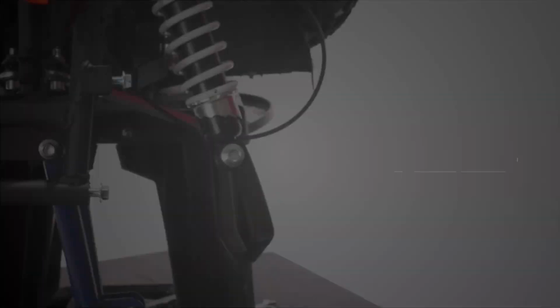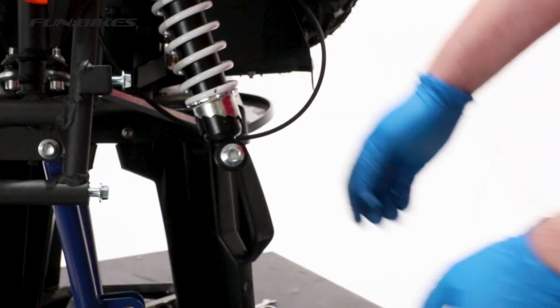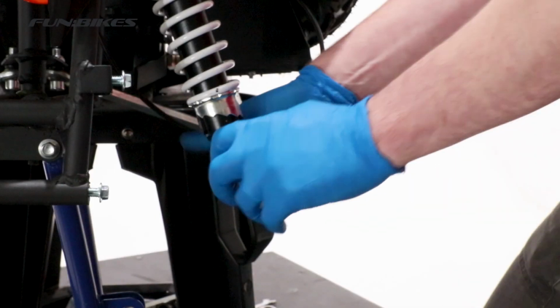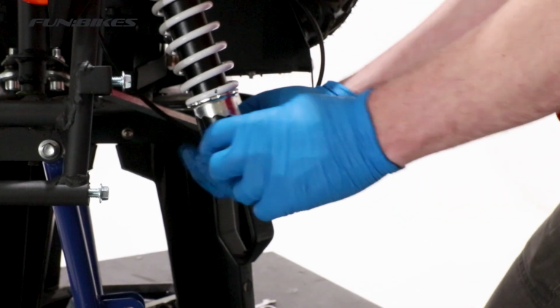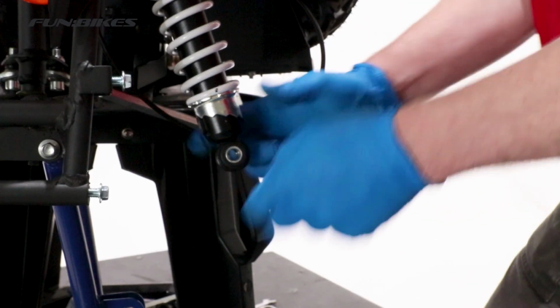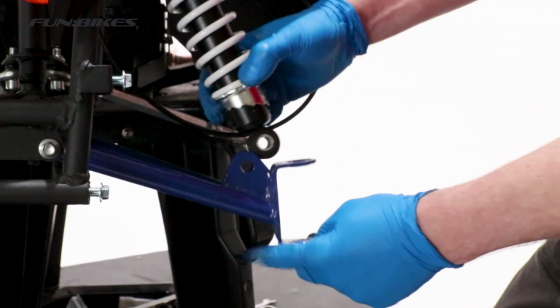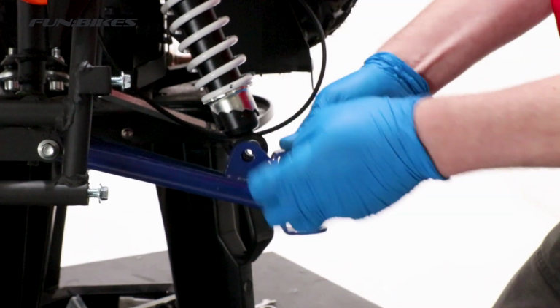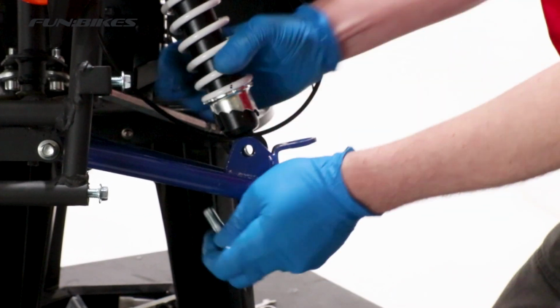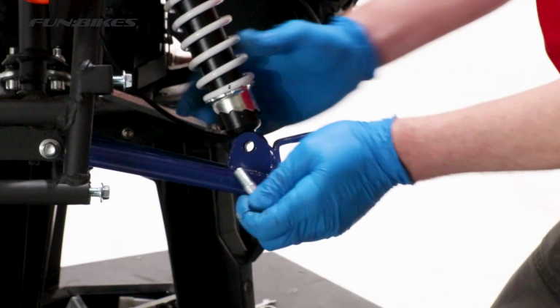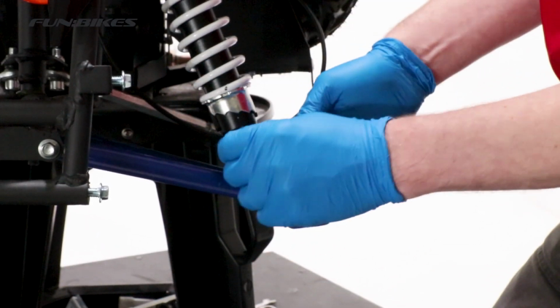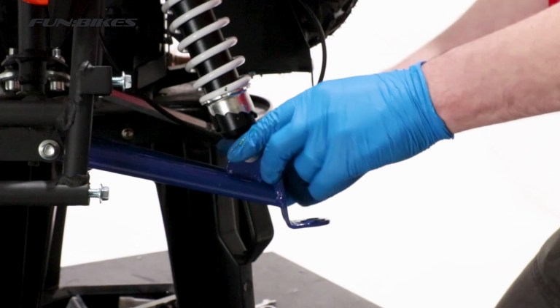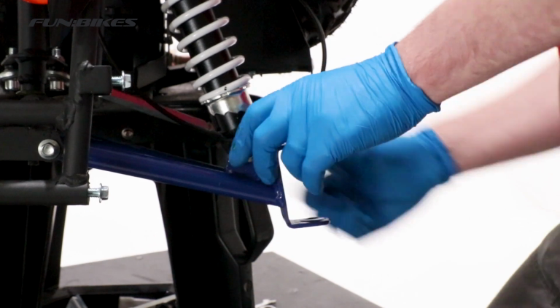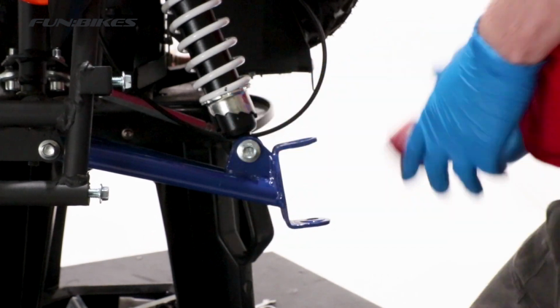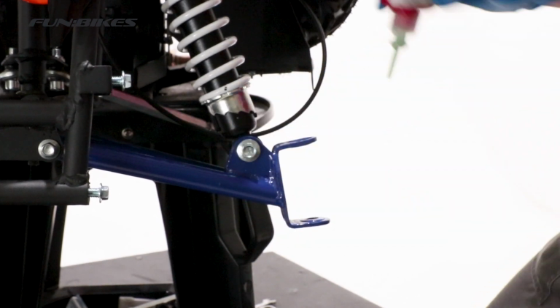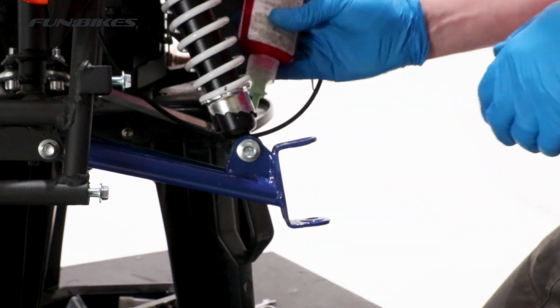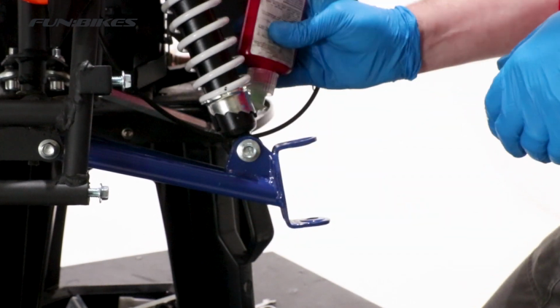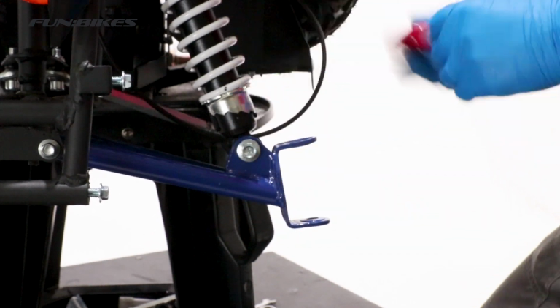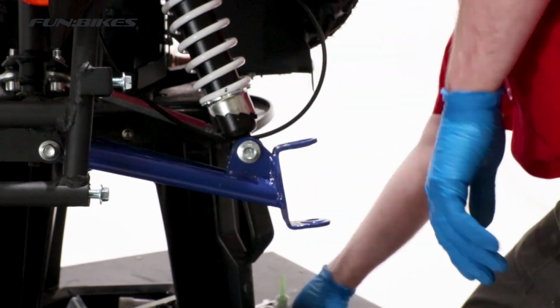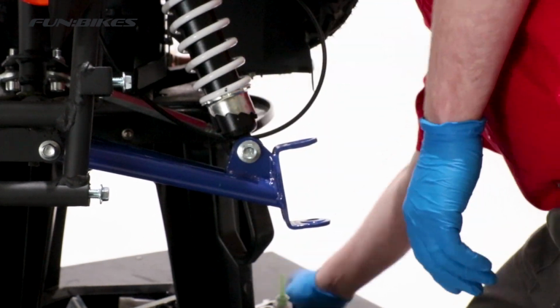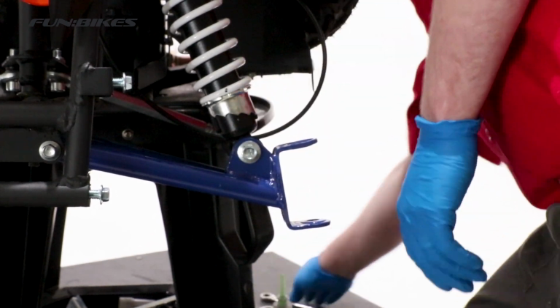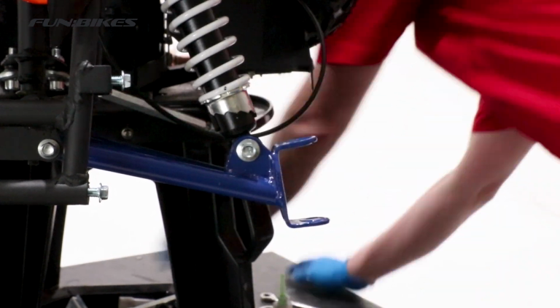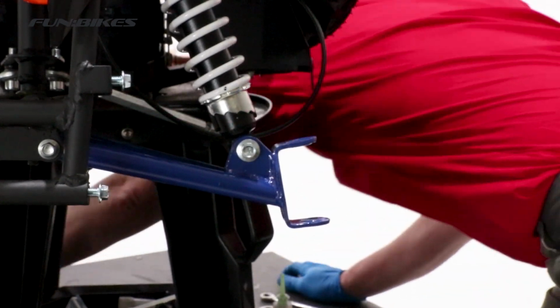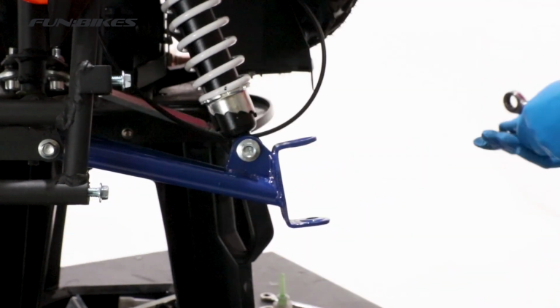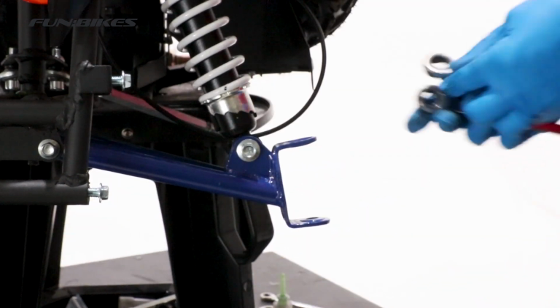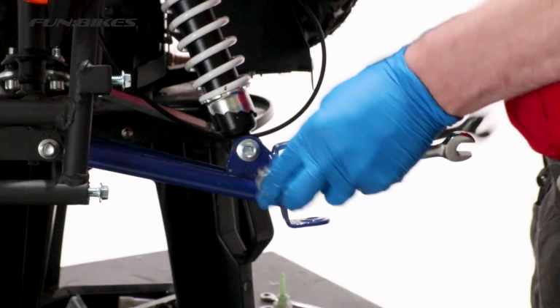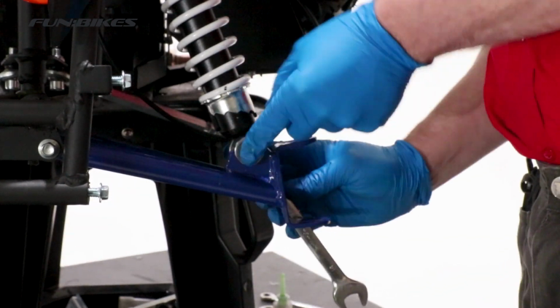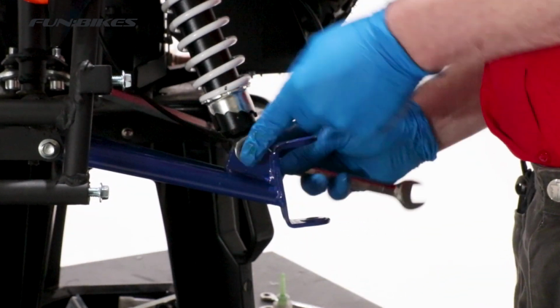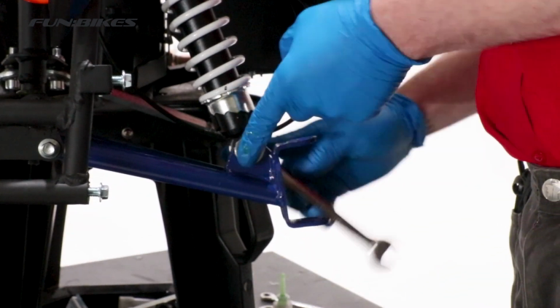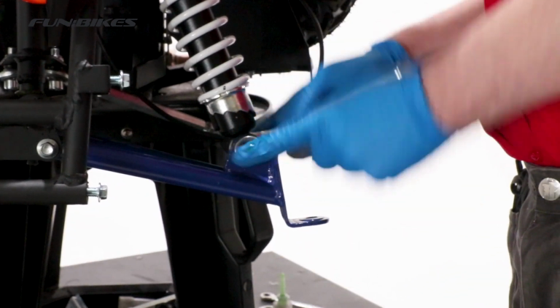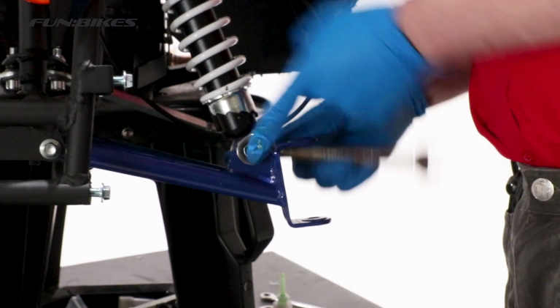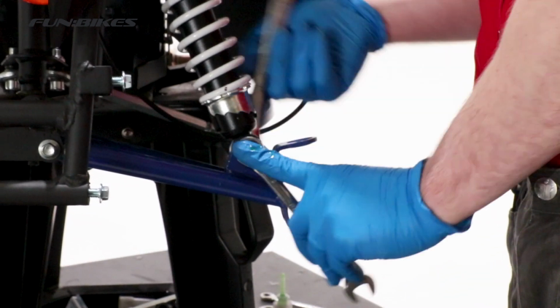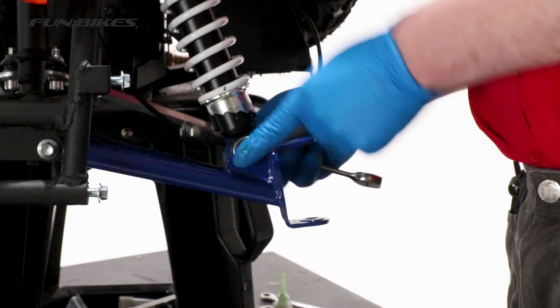We are now going to repeat the process on the opposite side, attaching the lower shock bolt, tightening the upper shock bolt, attaching the stub and the track rod end.